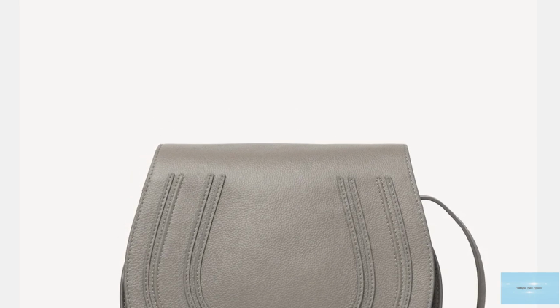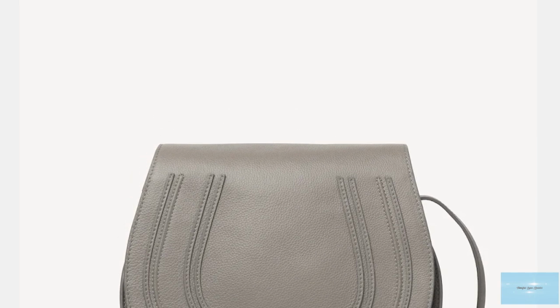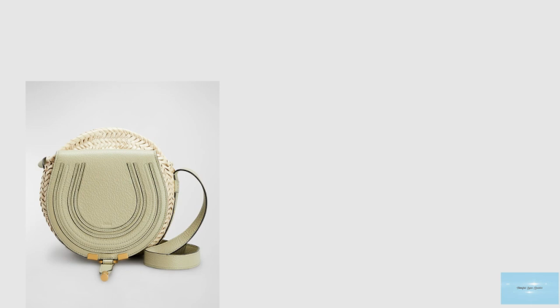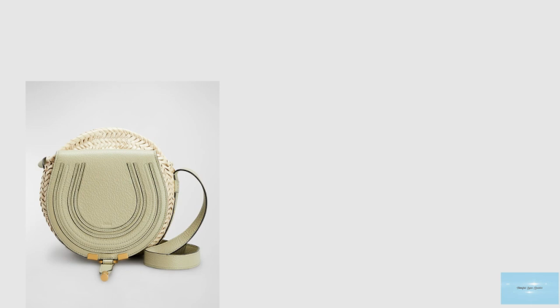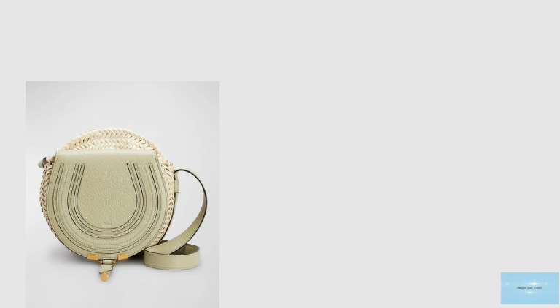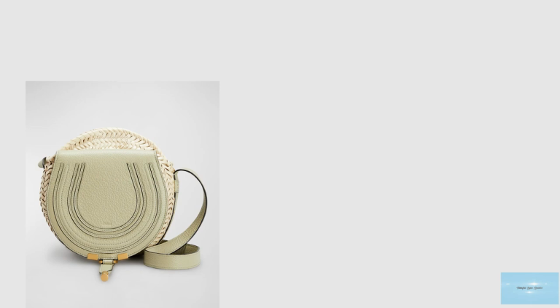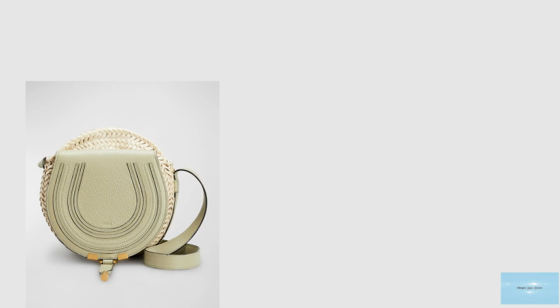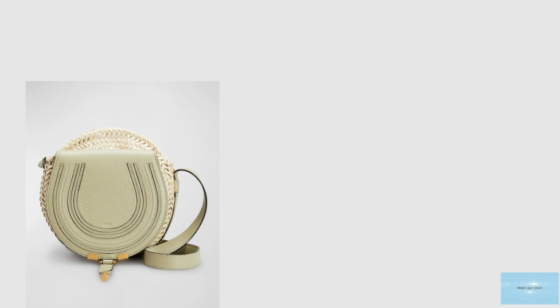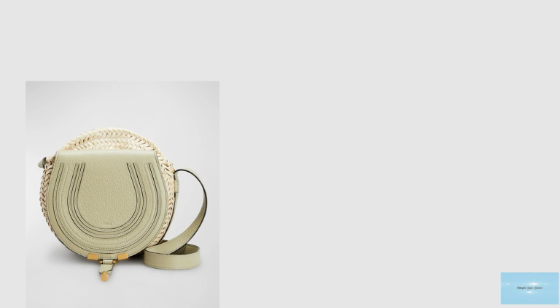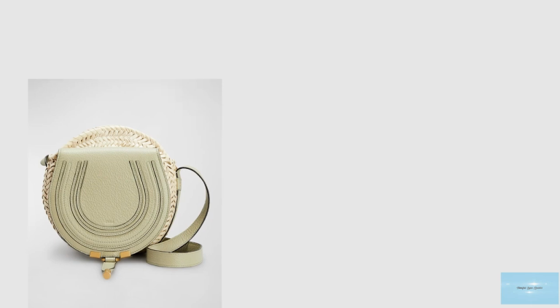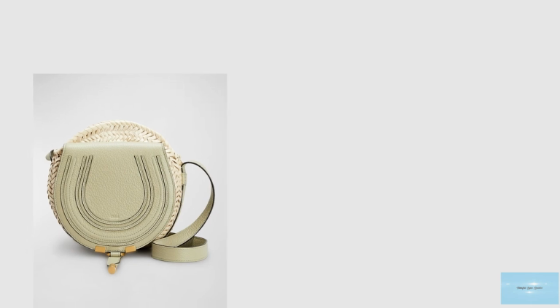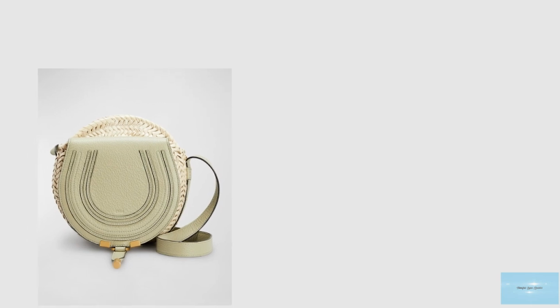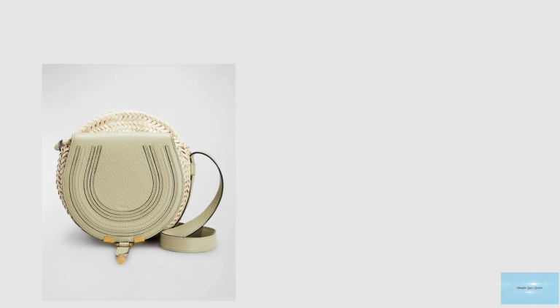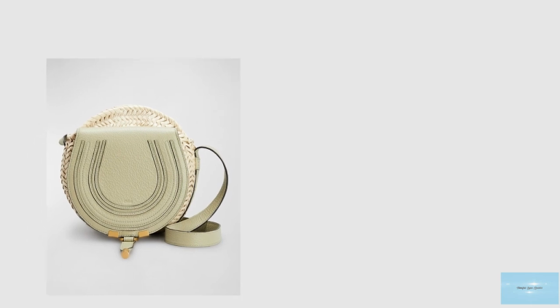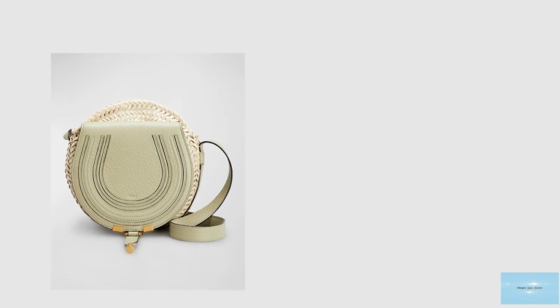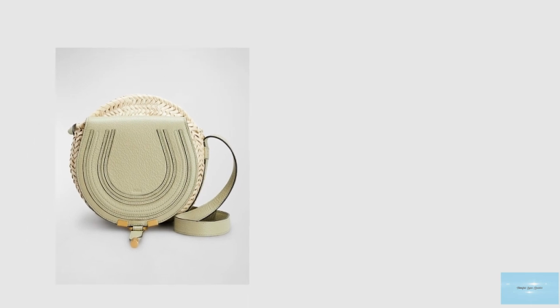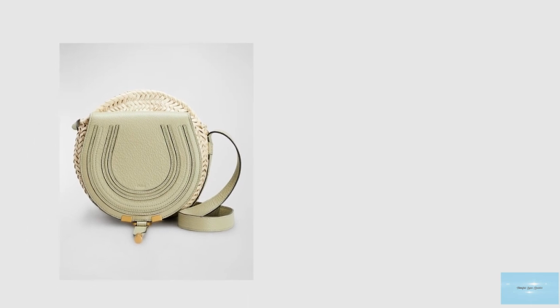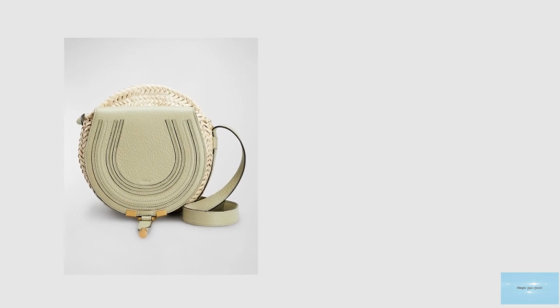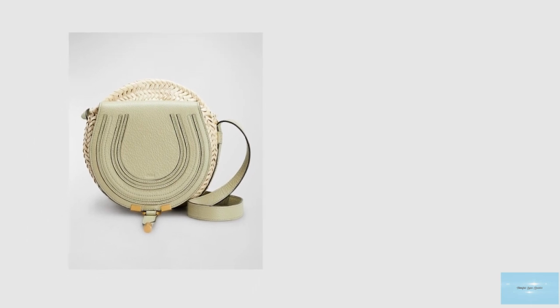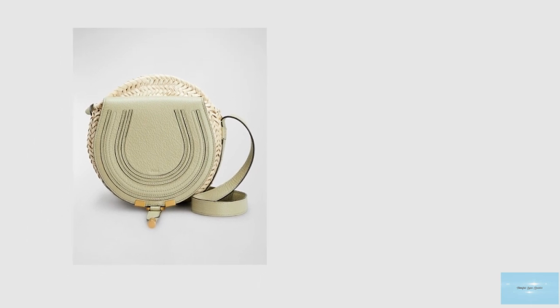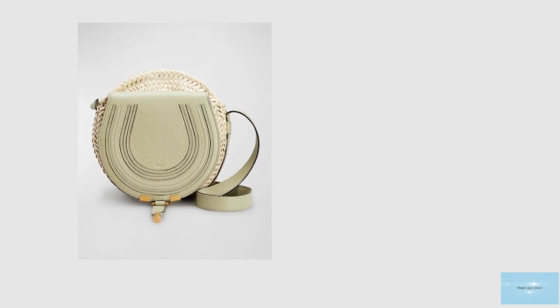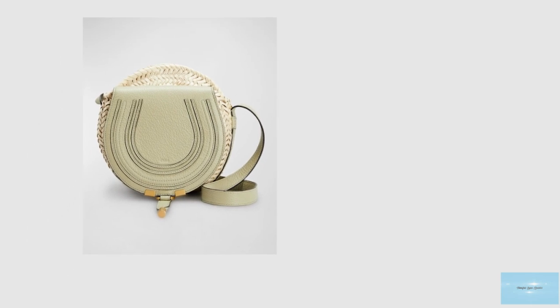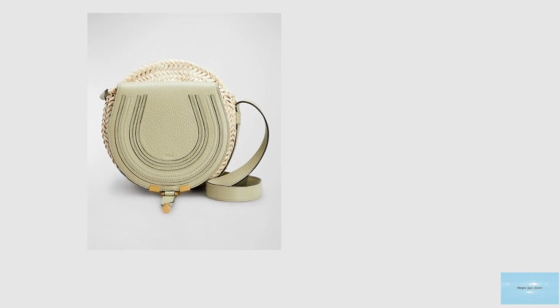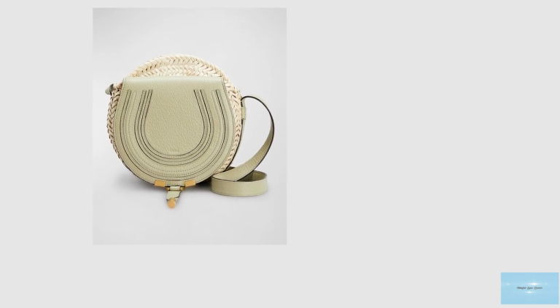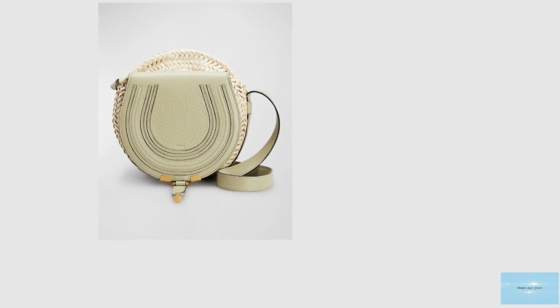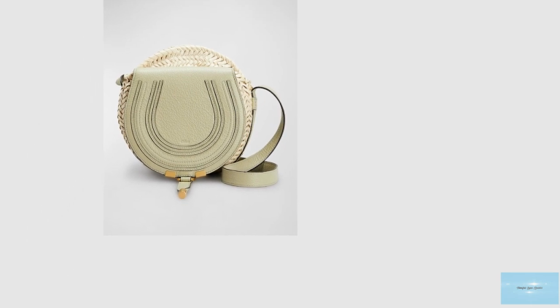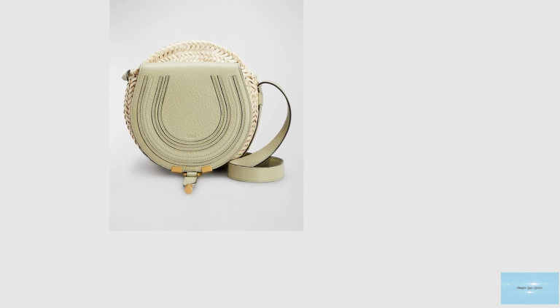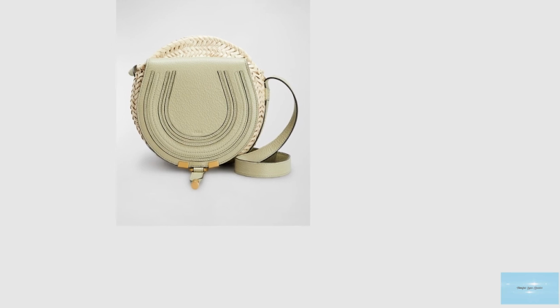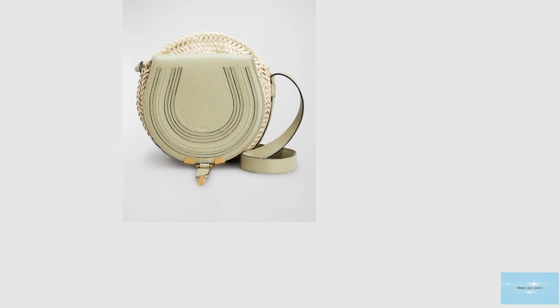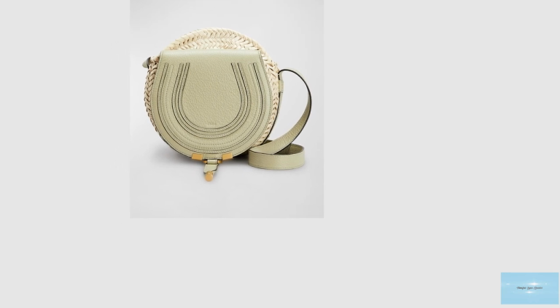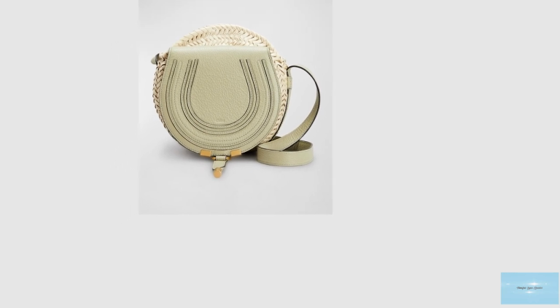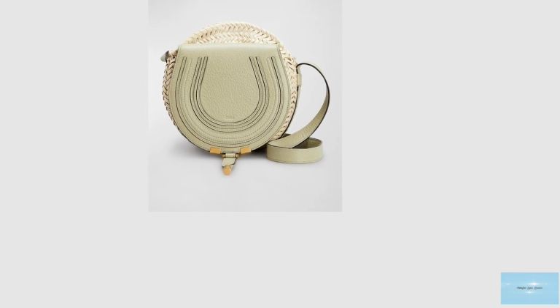The Chloé Marcy Saddle Bag is available in a few different sizes, including the Nano, the Mini, the Small, and the Medium, and is also available in a range of colours.